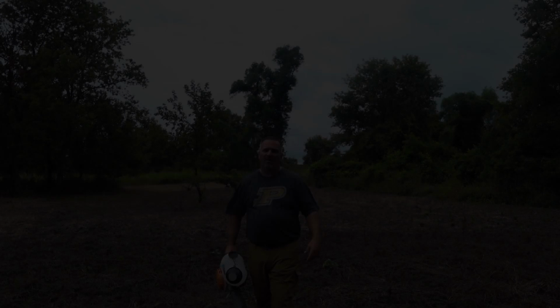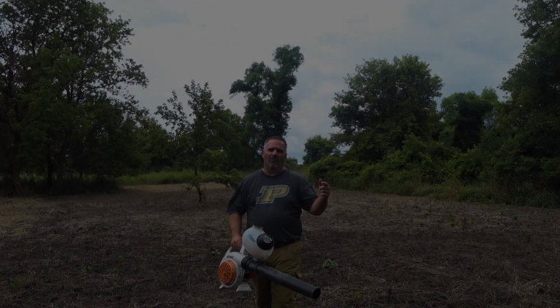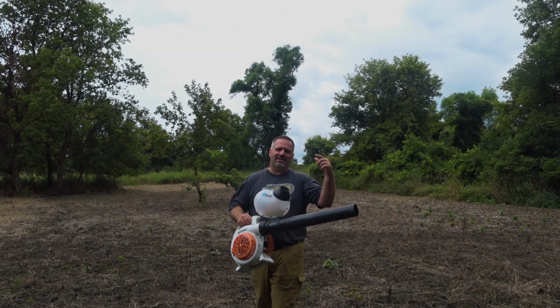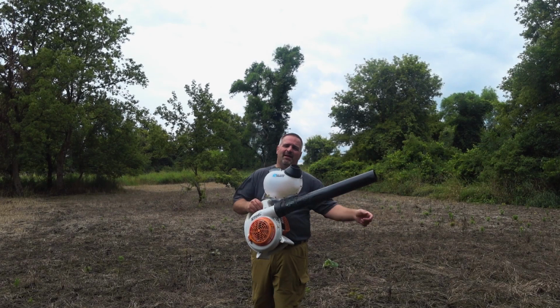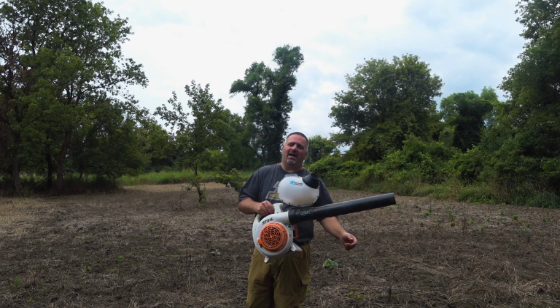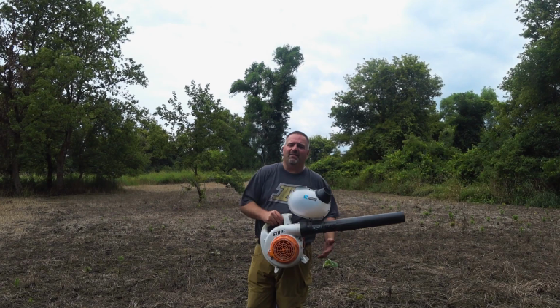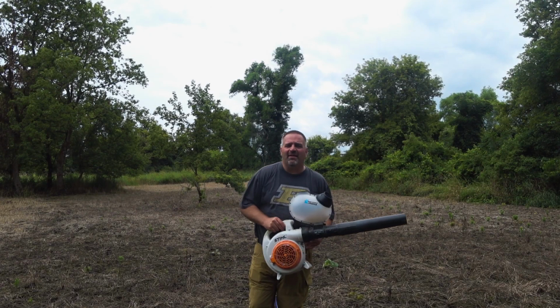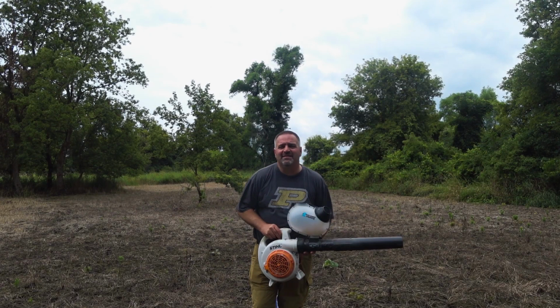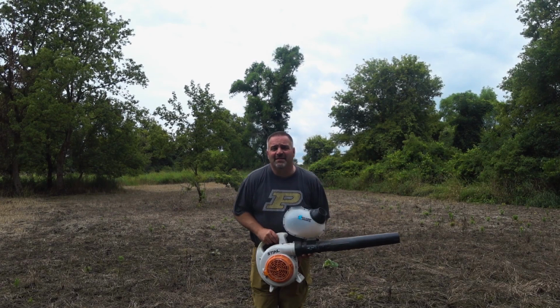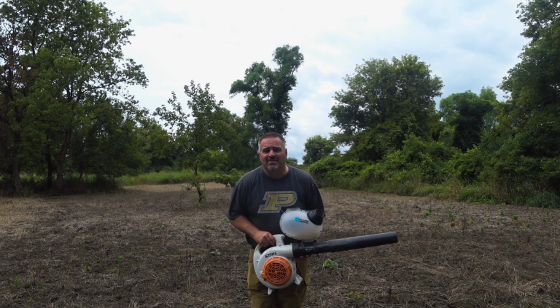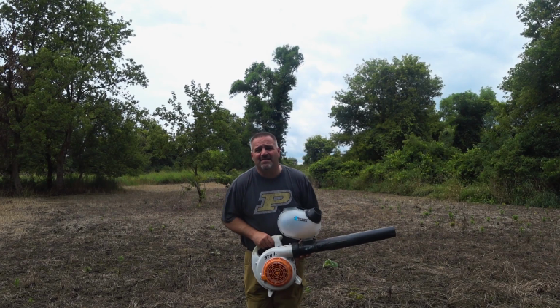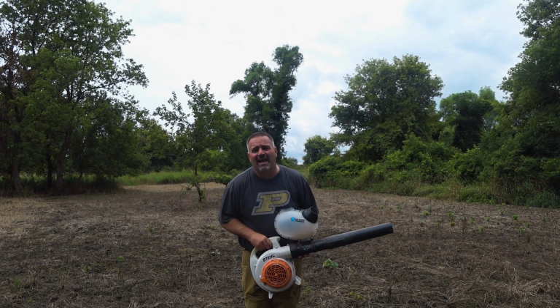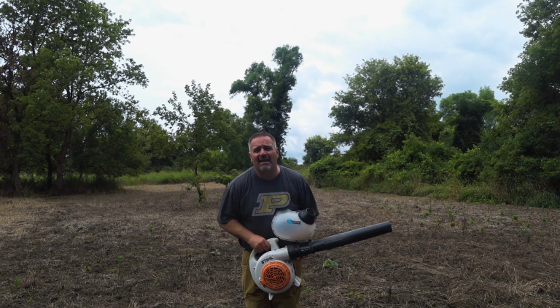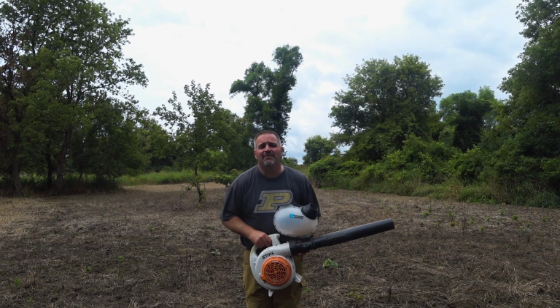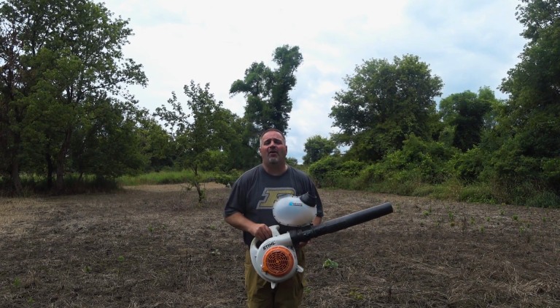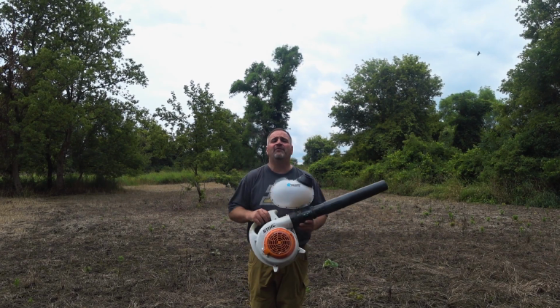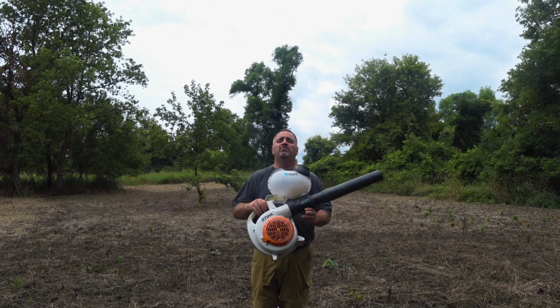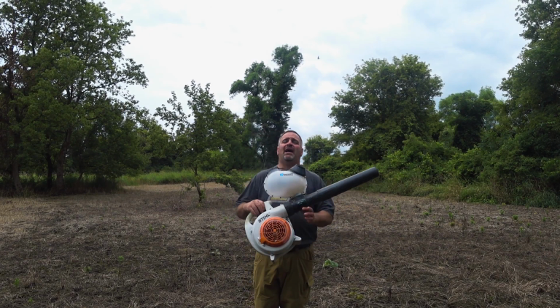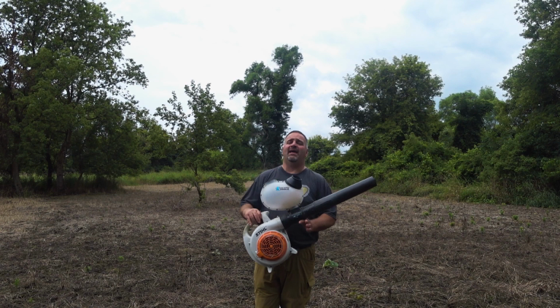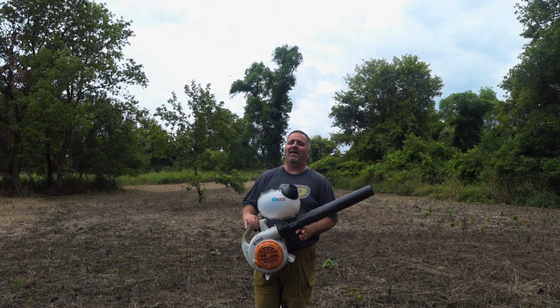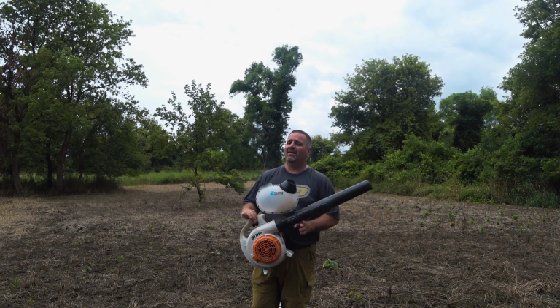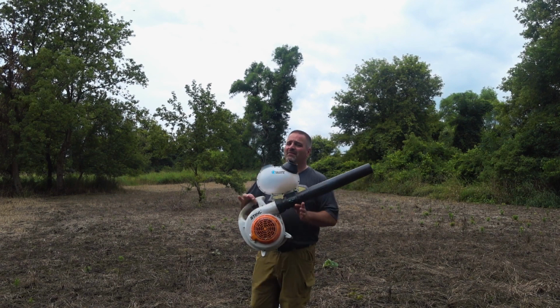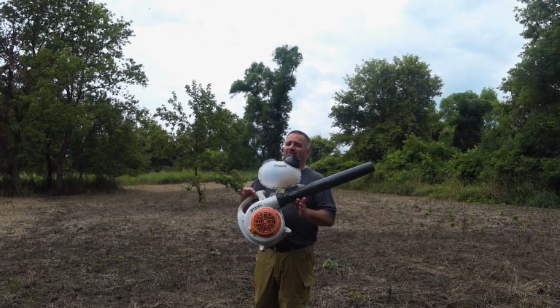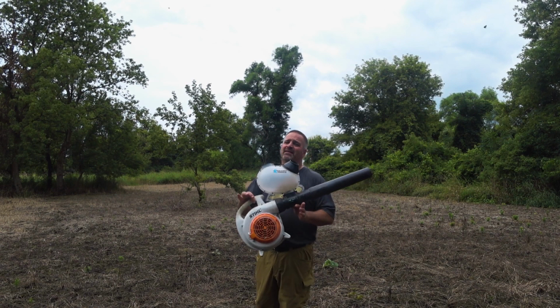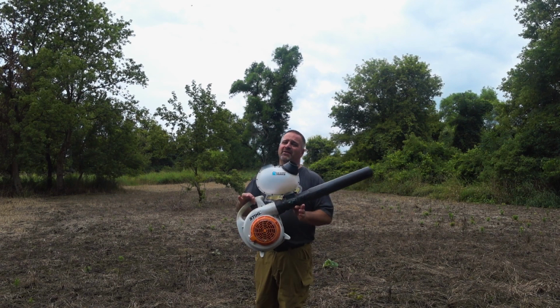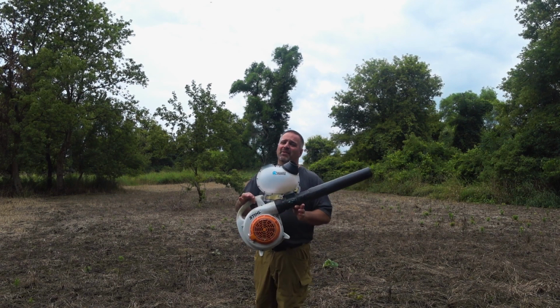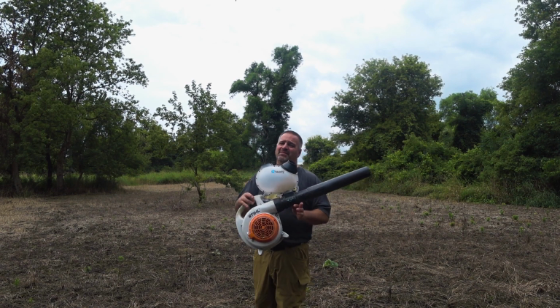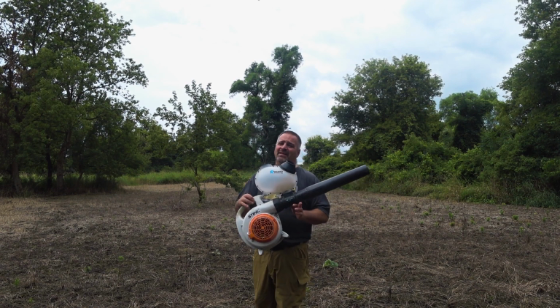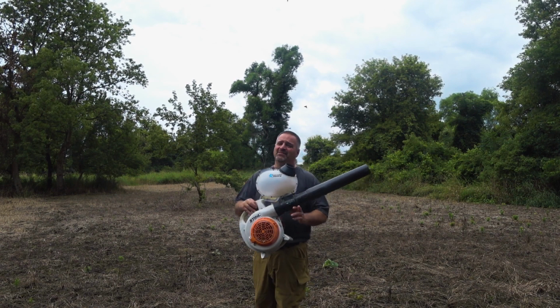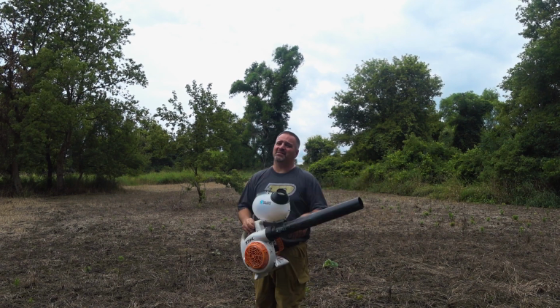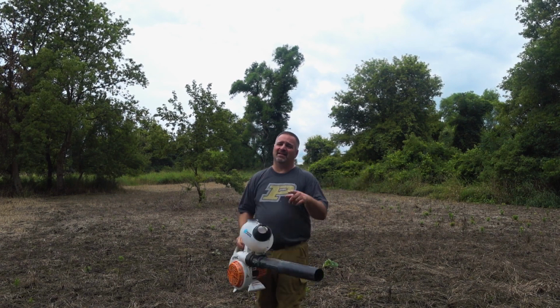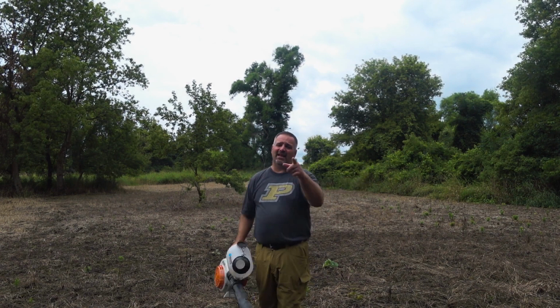What is up my hunting brothers and sisters. Today it's fall food plot day using the Xtreme Blower Spreader, so stick tight.